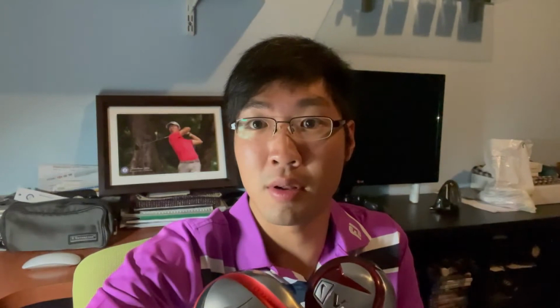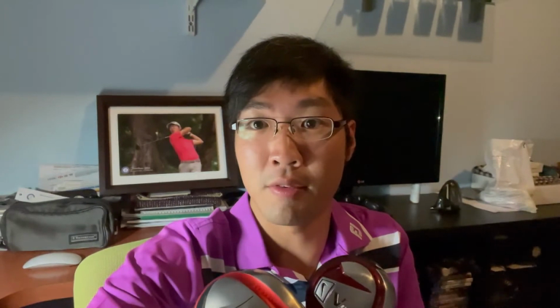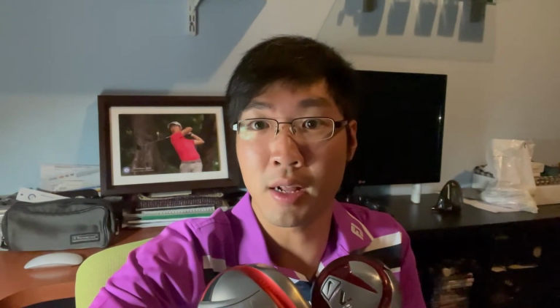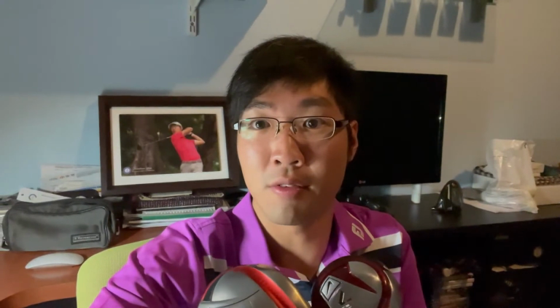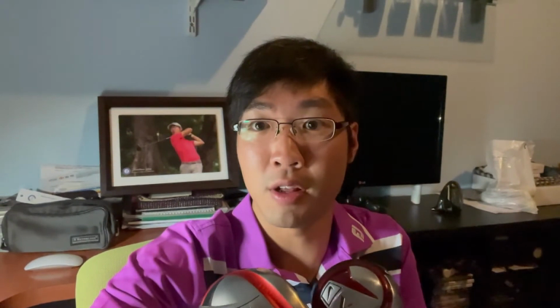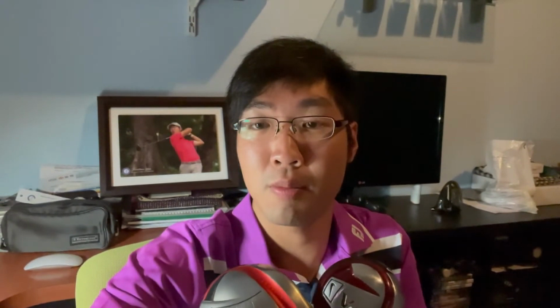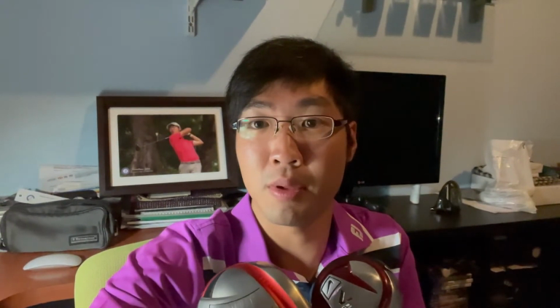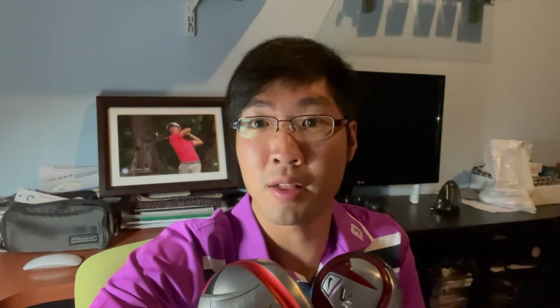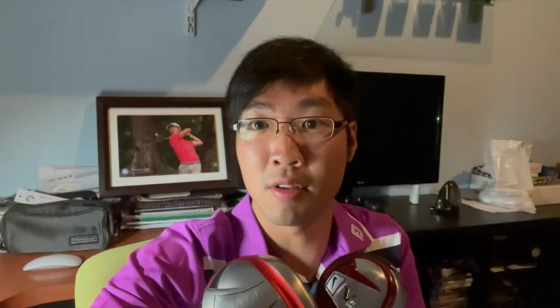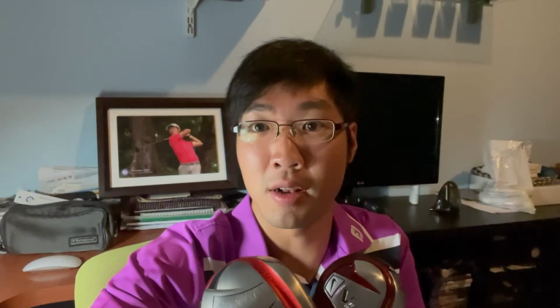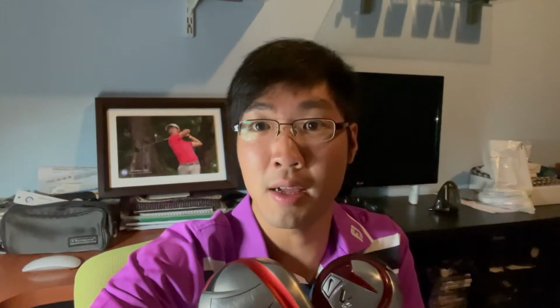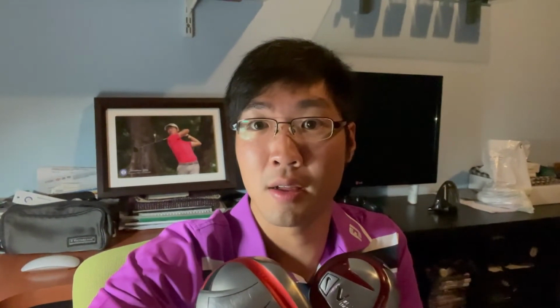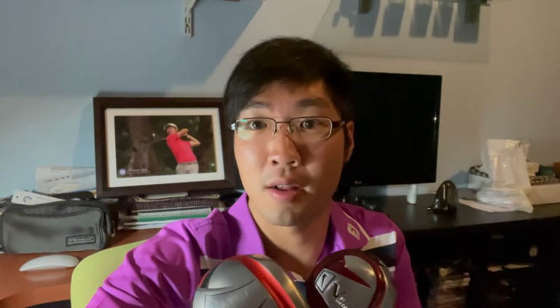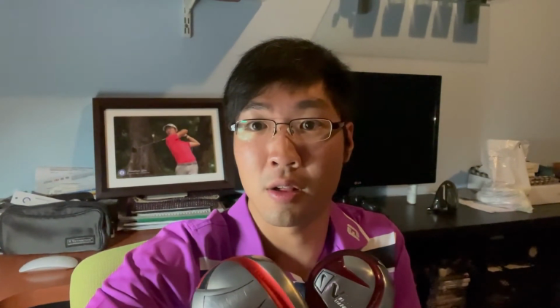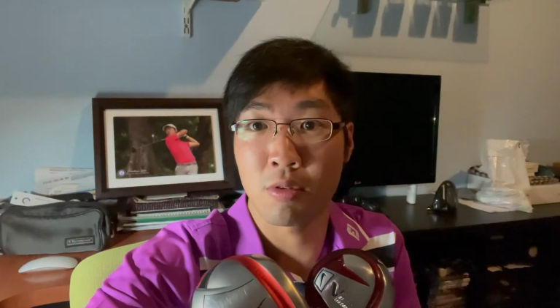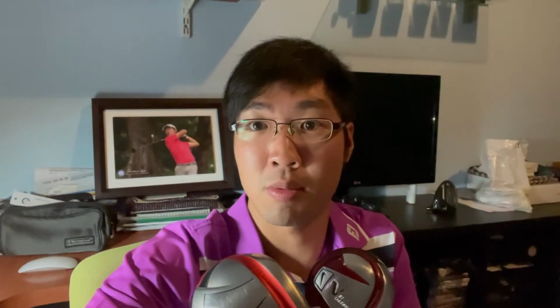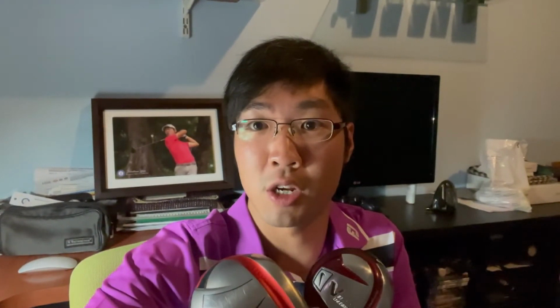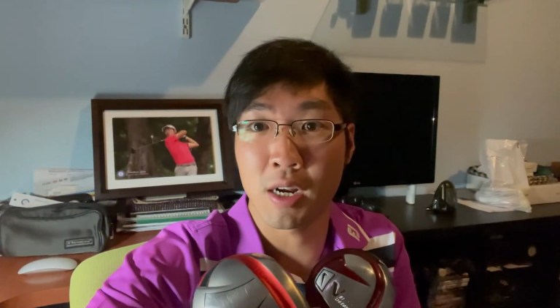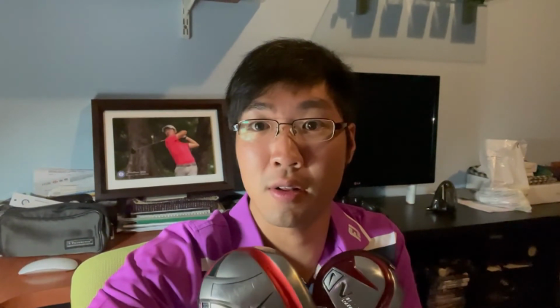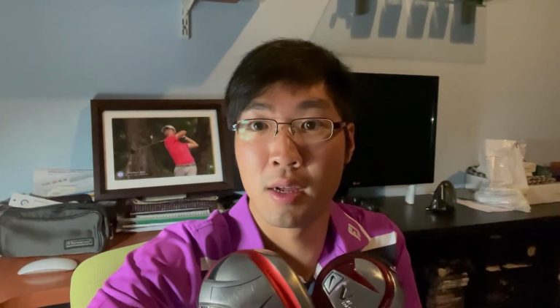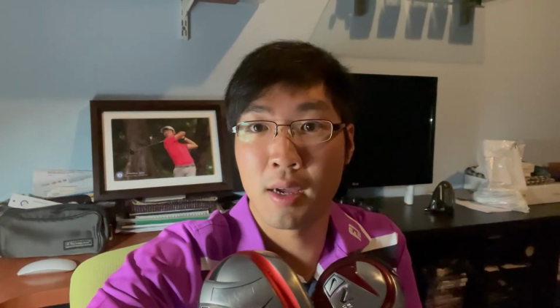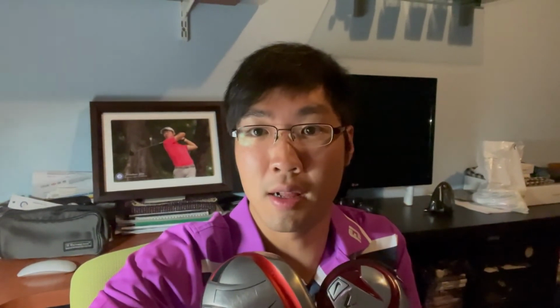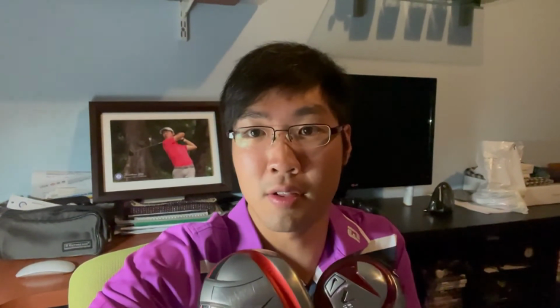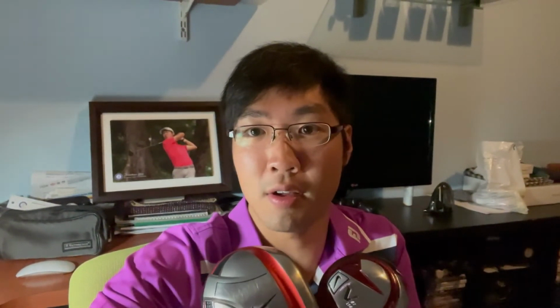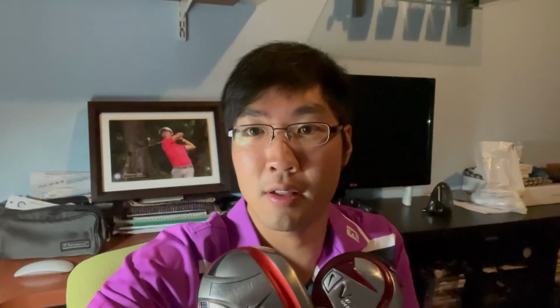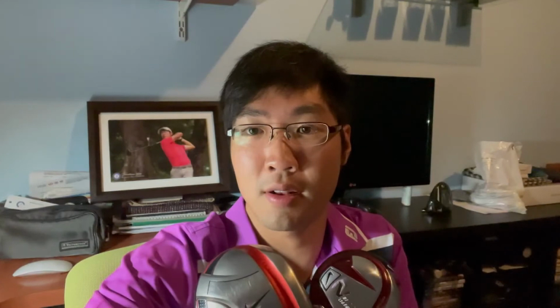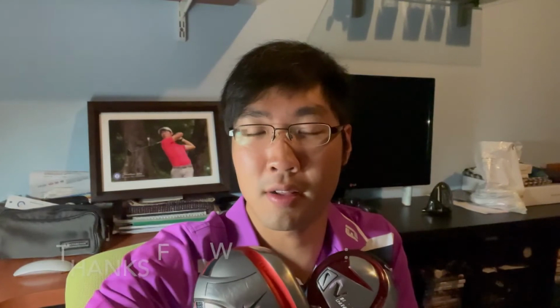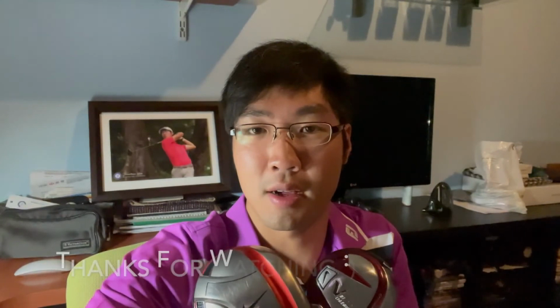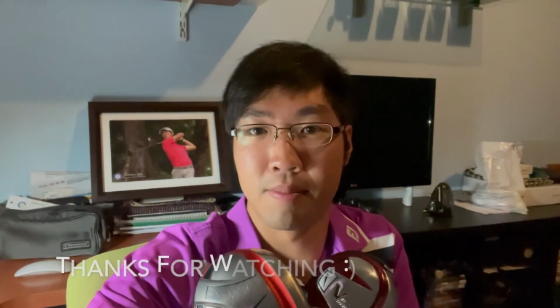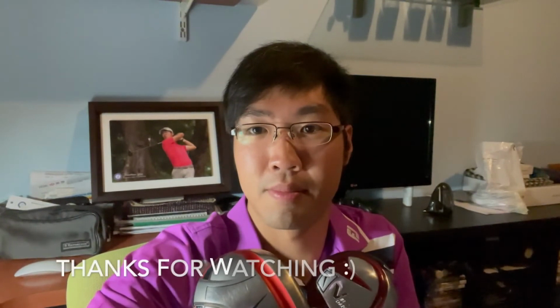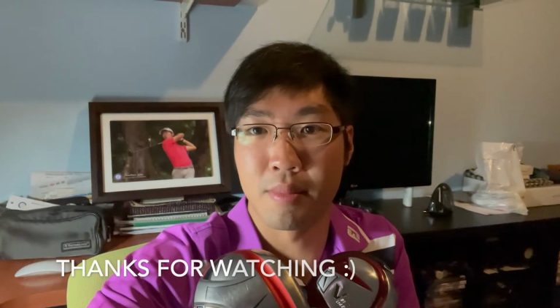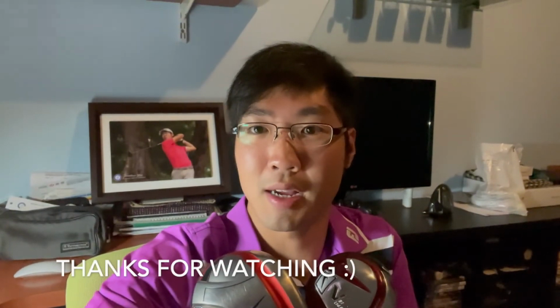If you like this video, please give it a like and subscribe to the channel. And I'll see you guys next time. Bye guys!